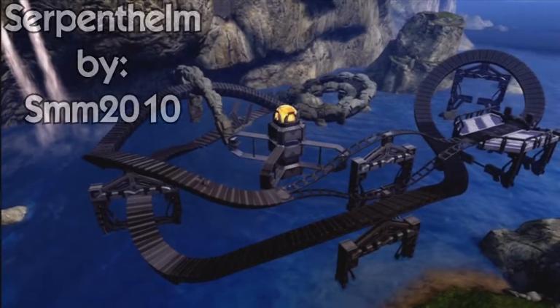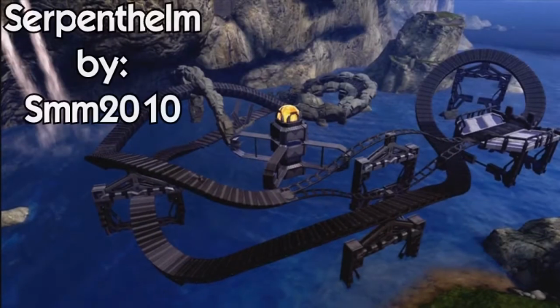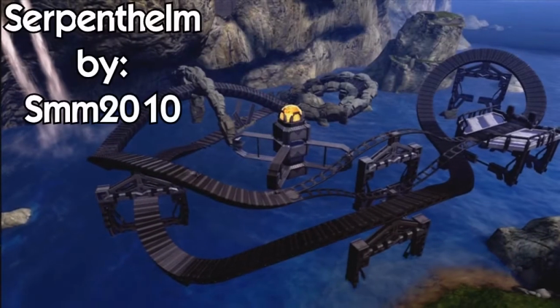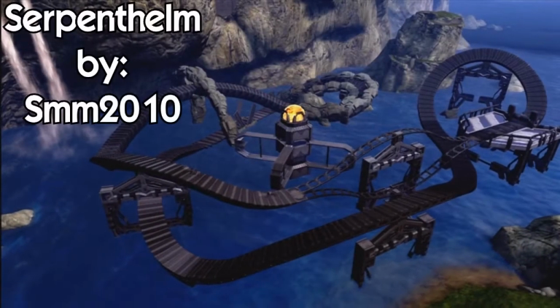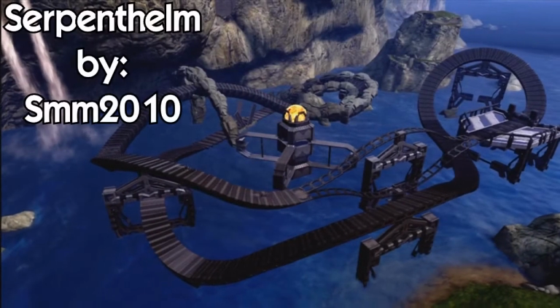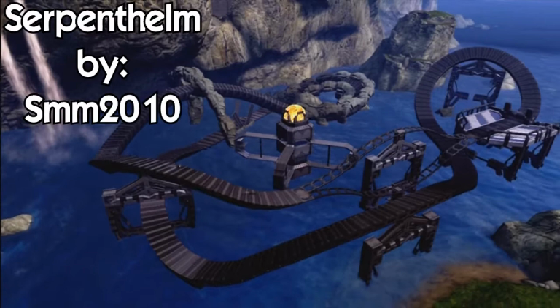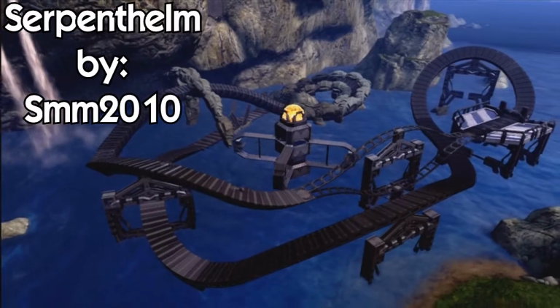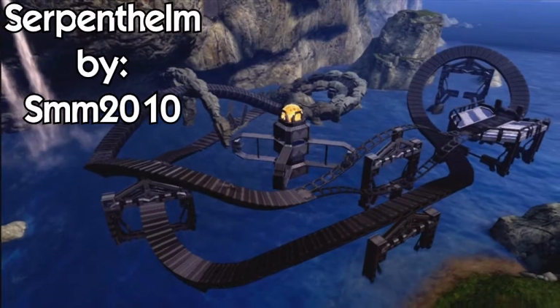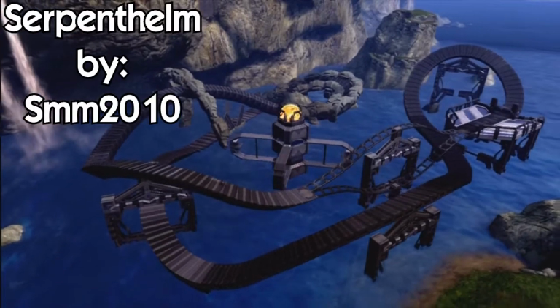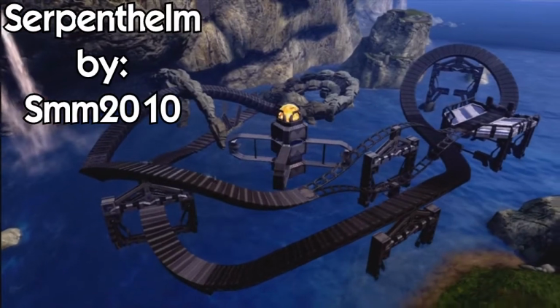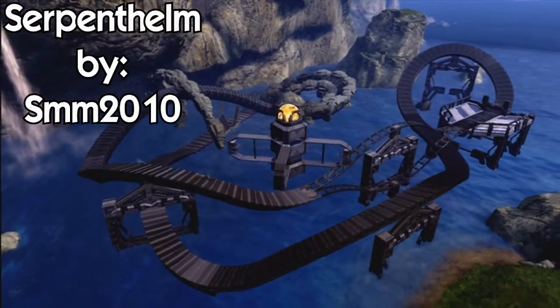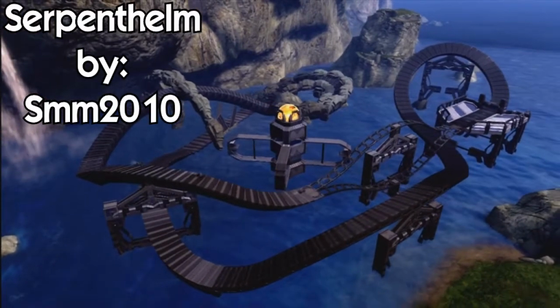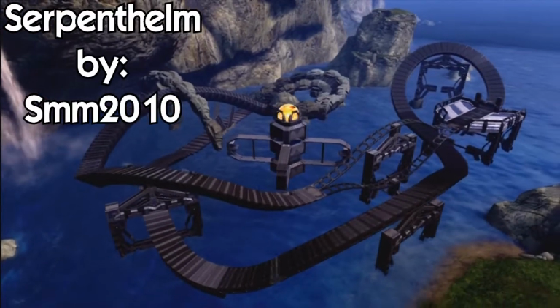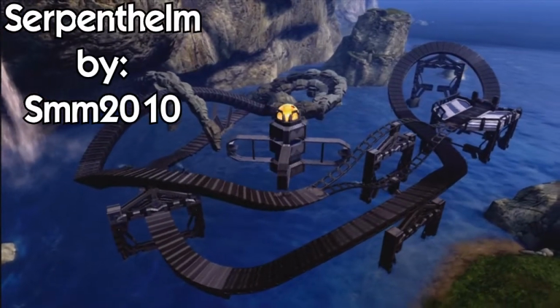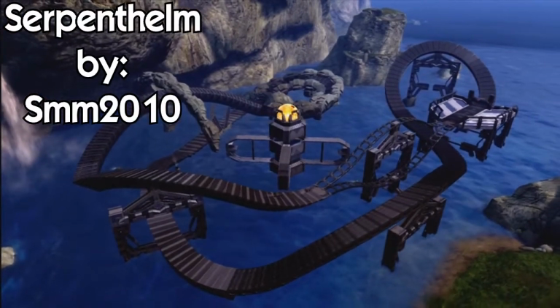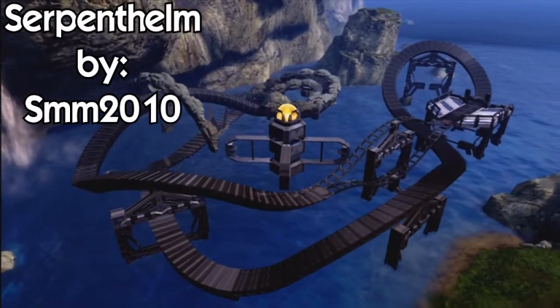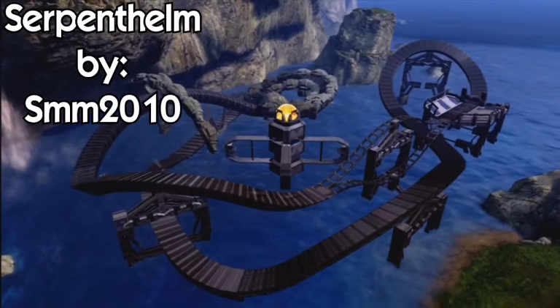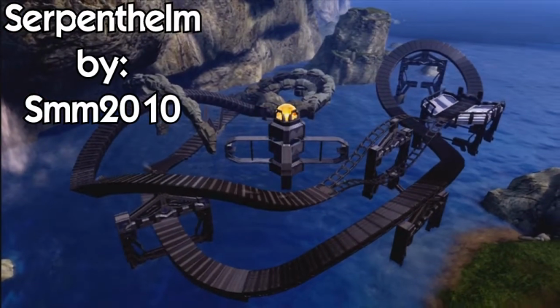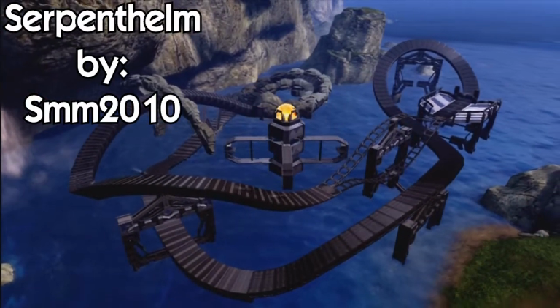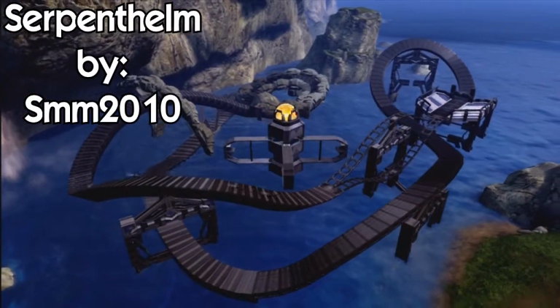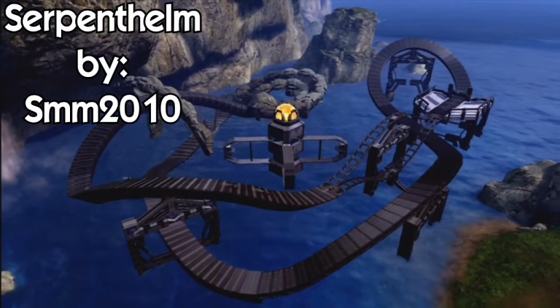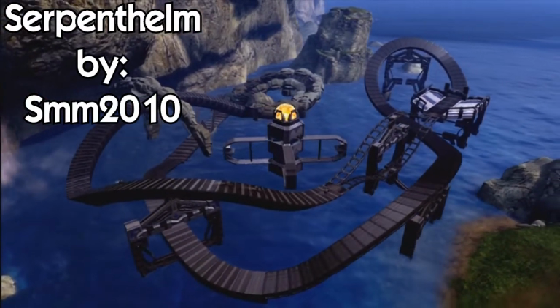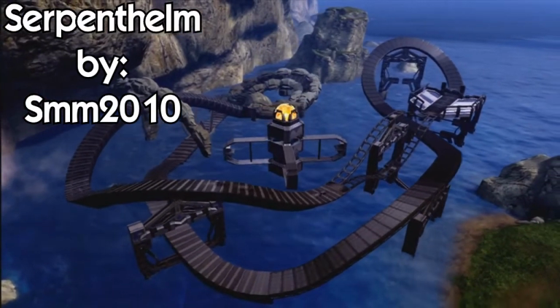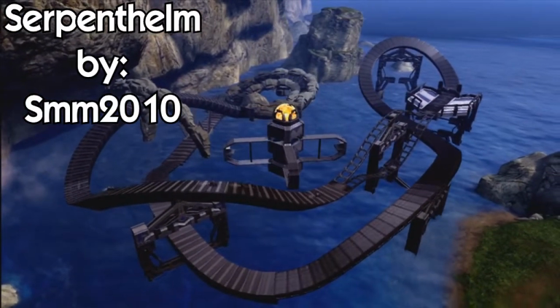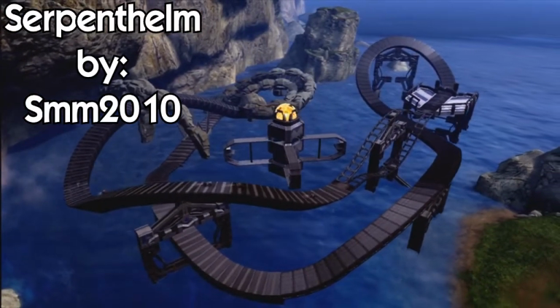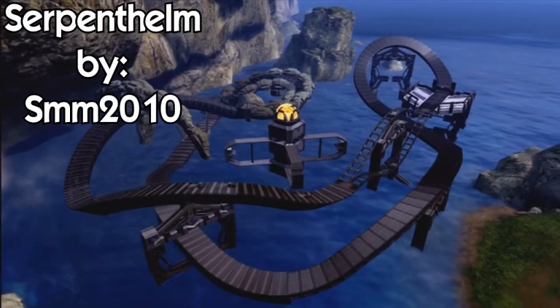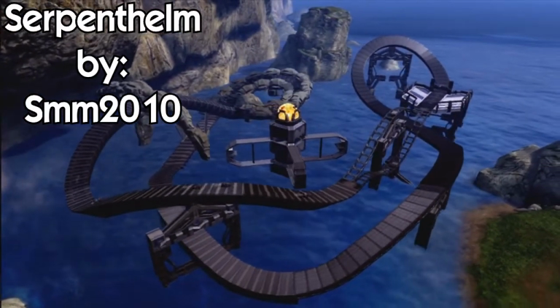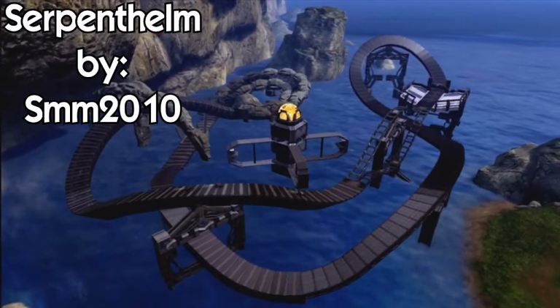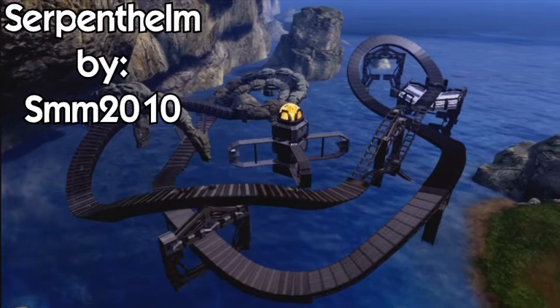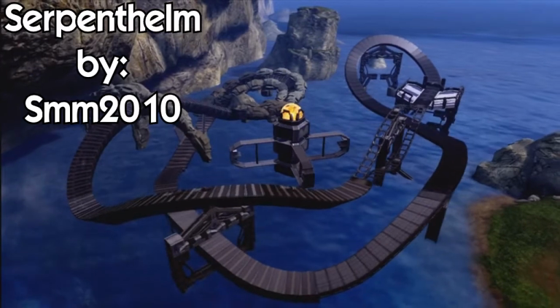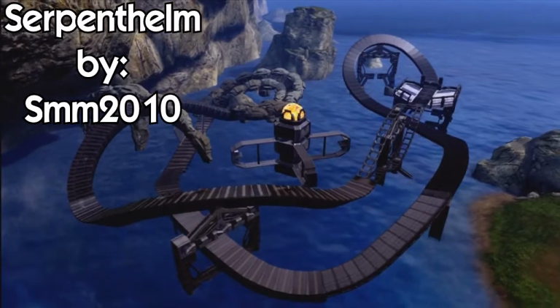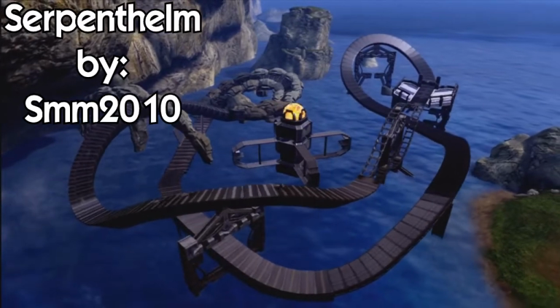What's up guys, Laidback Gaming here bringing you the 15th episode of Halo Reach Racetracks. This map is called Serpent Helm by SMM 2010.